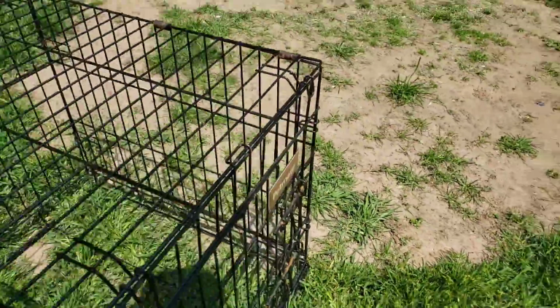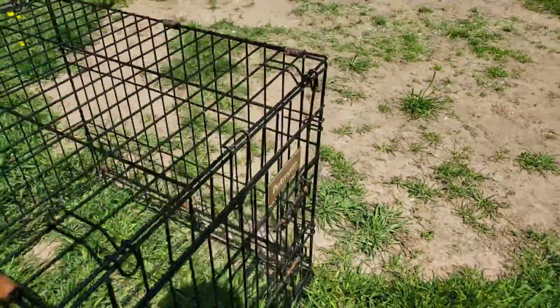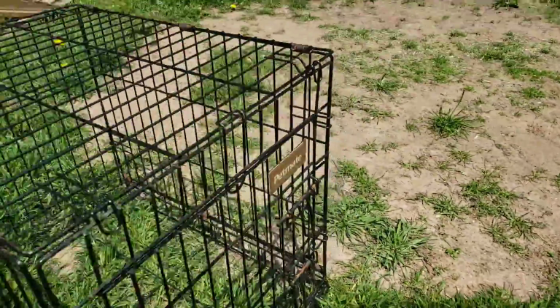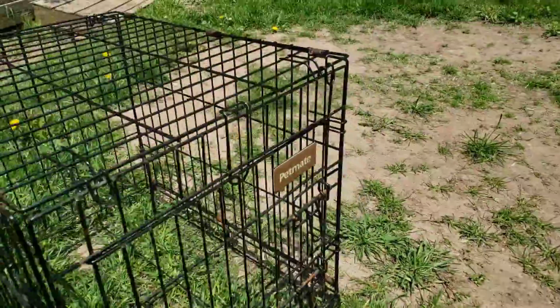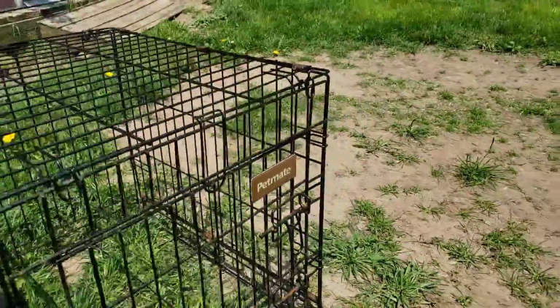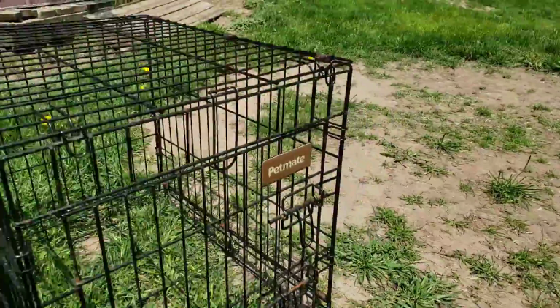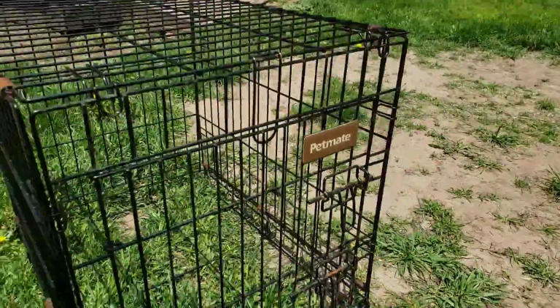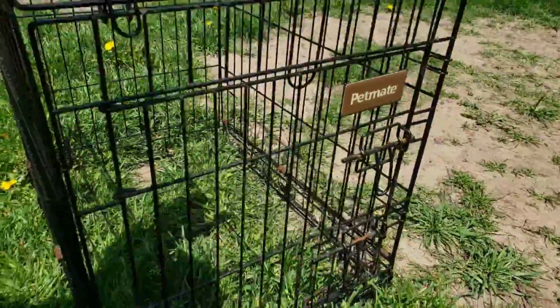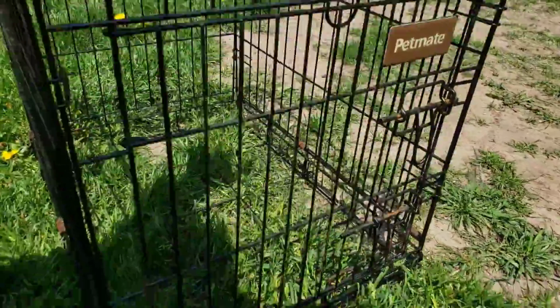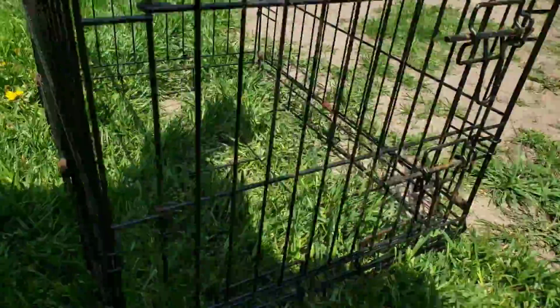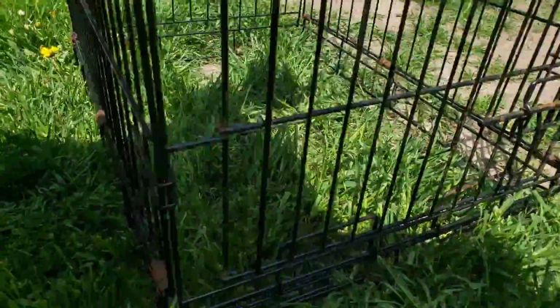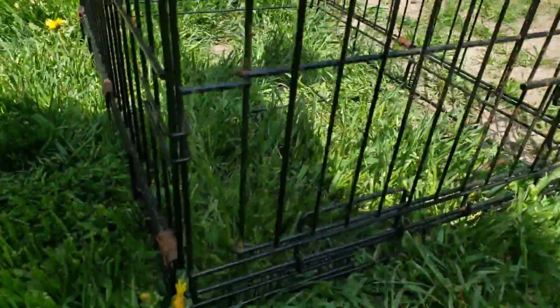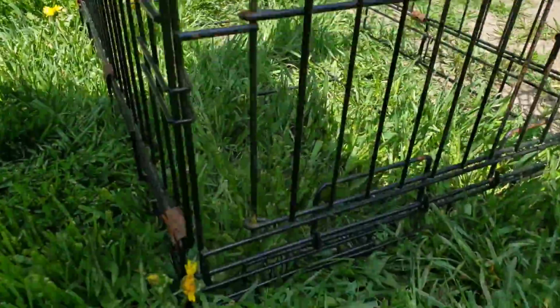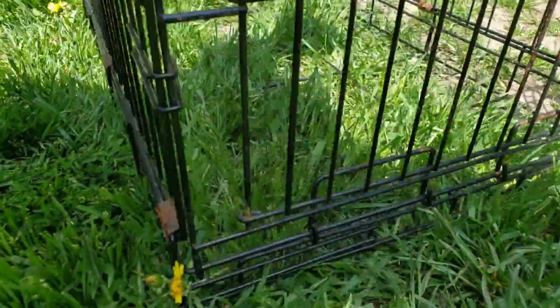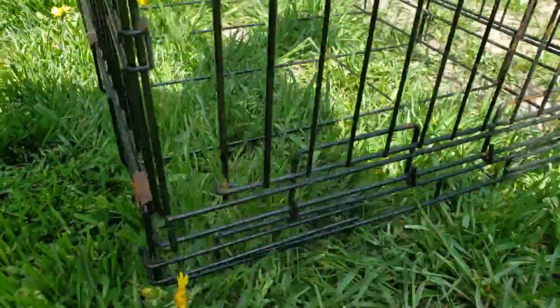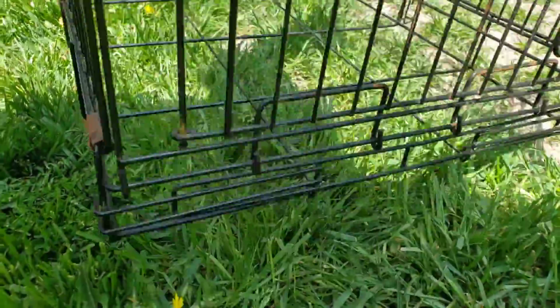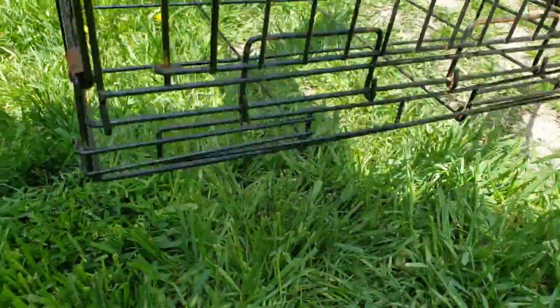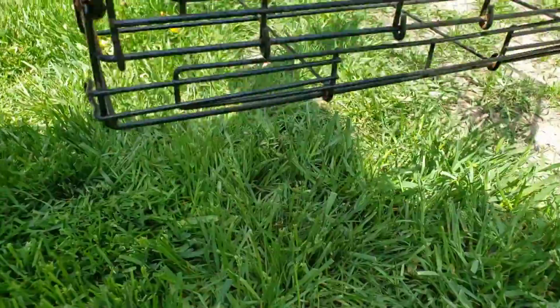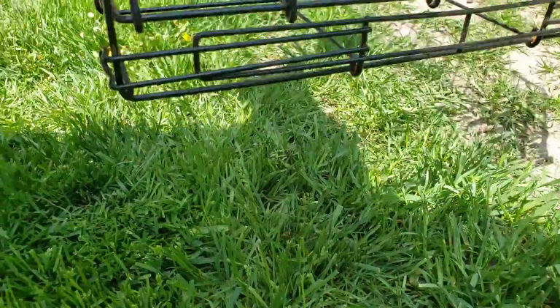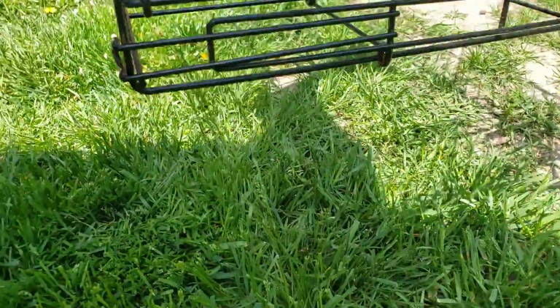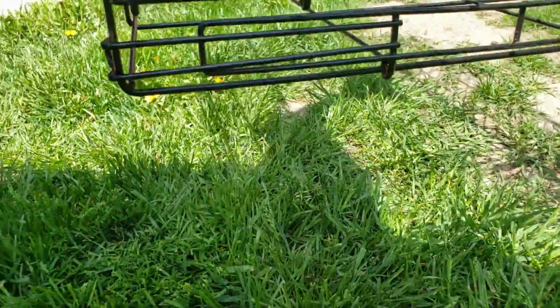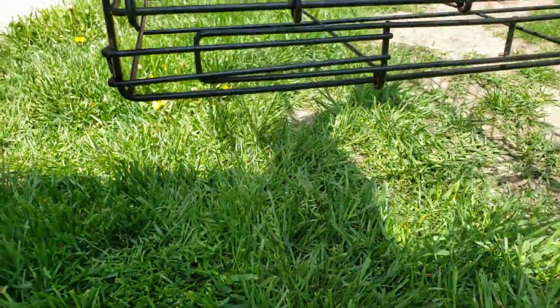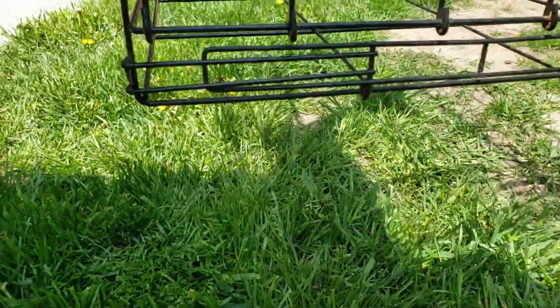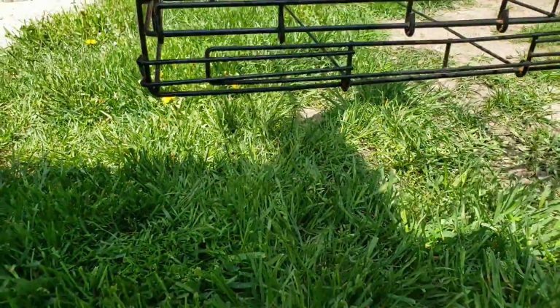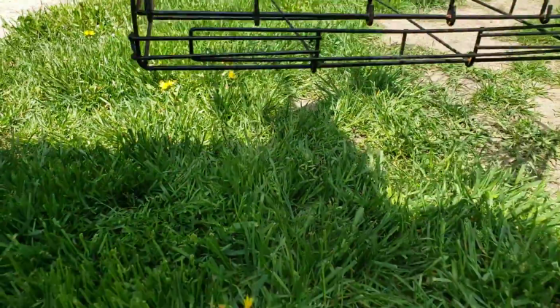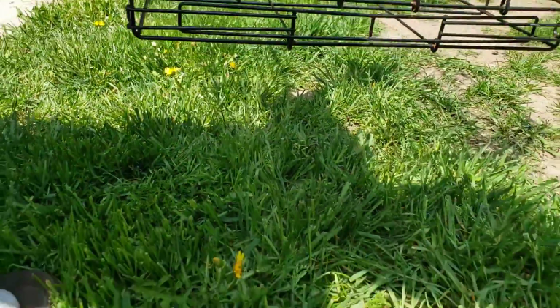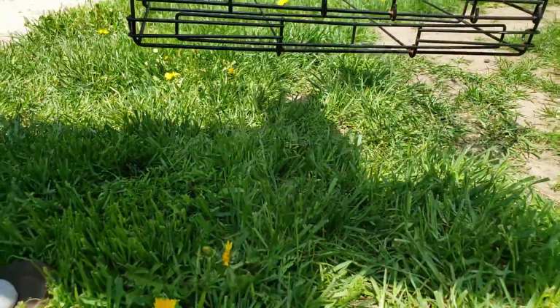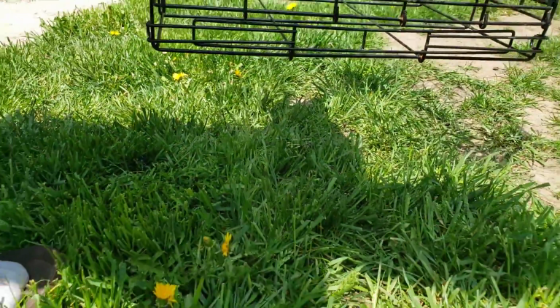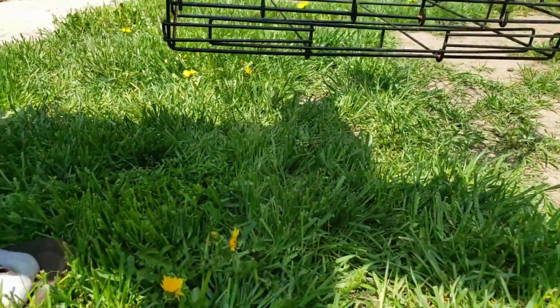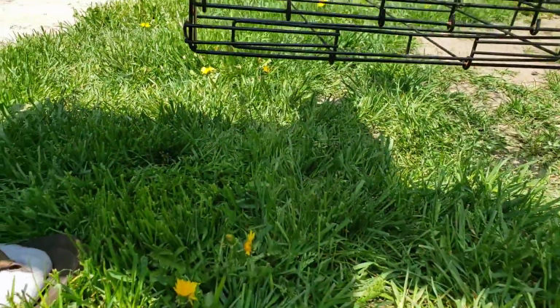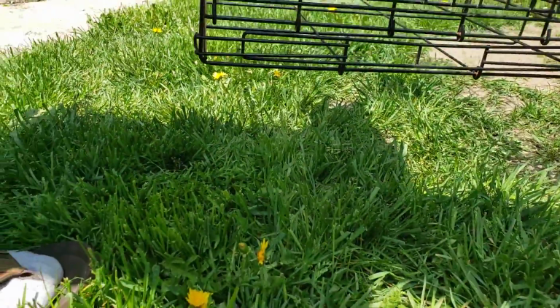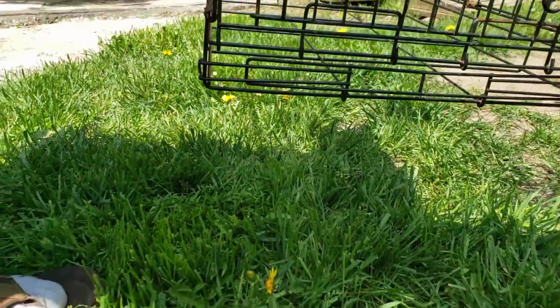I will also put something underneath. It is supposed to be elevated like this on the floor, on the ground.